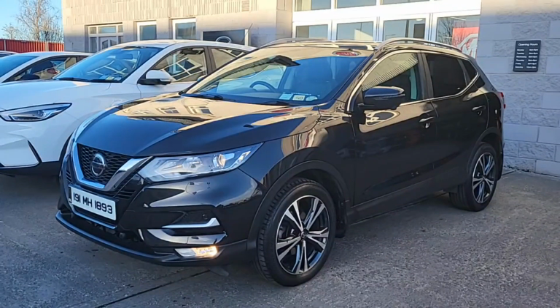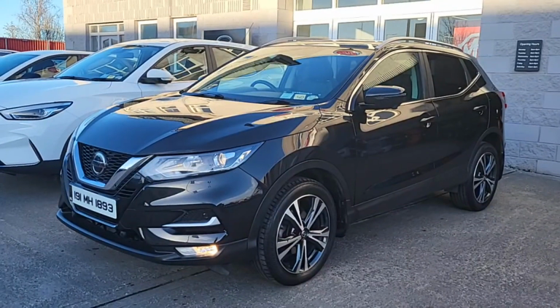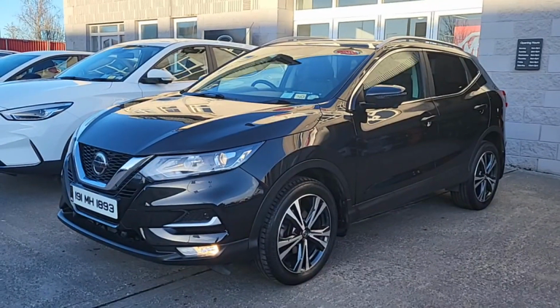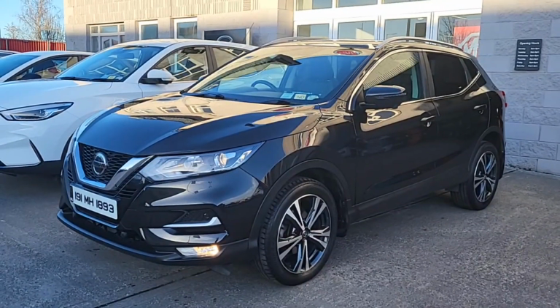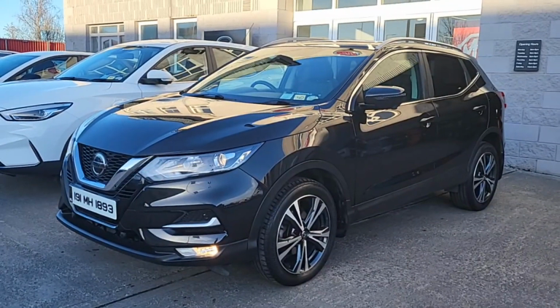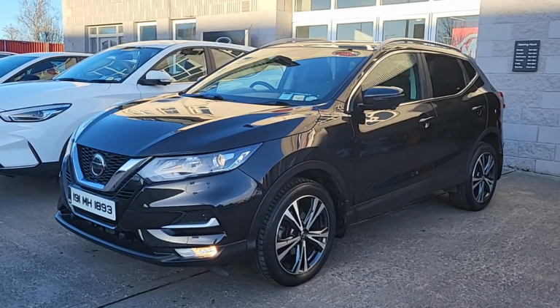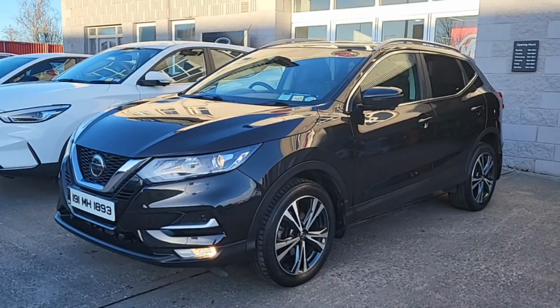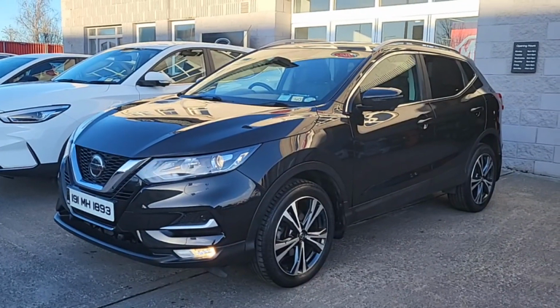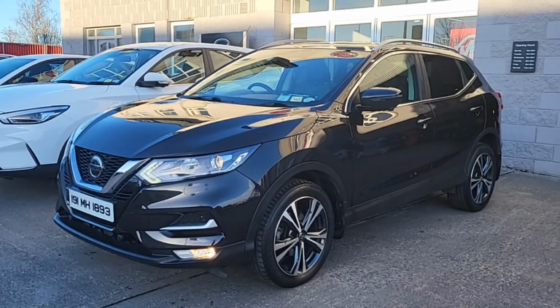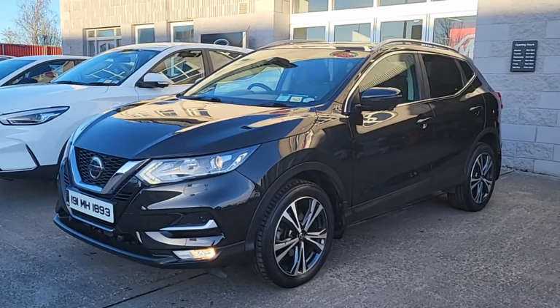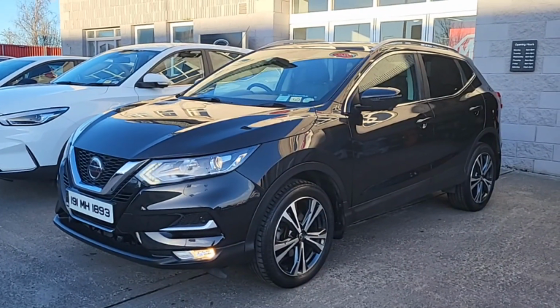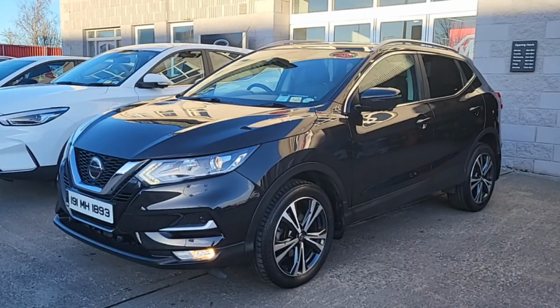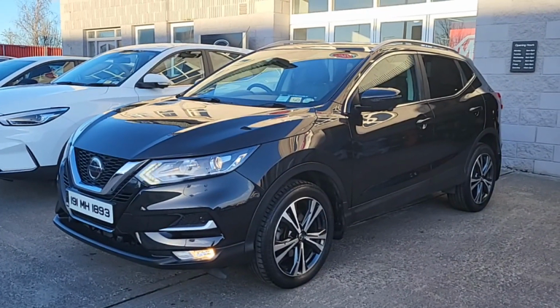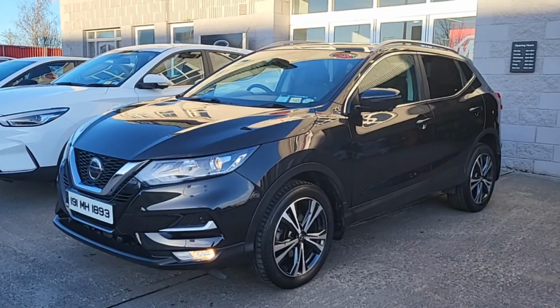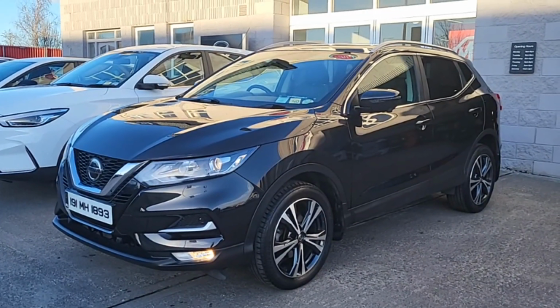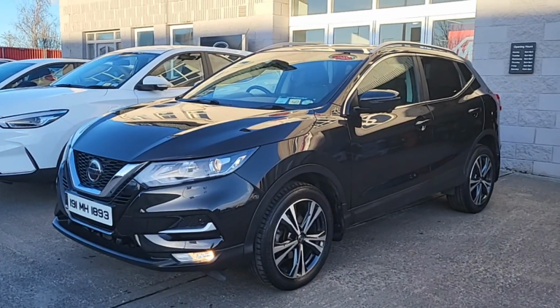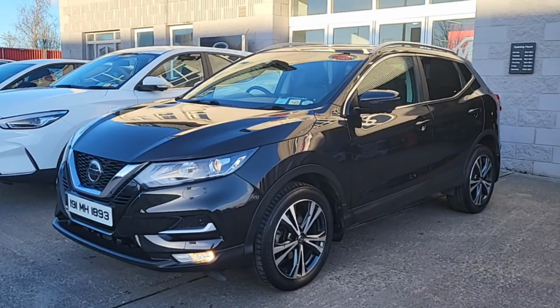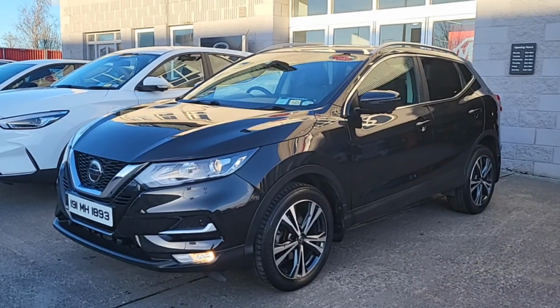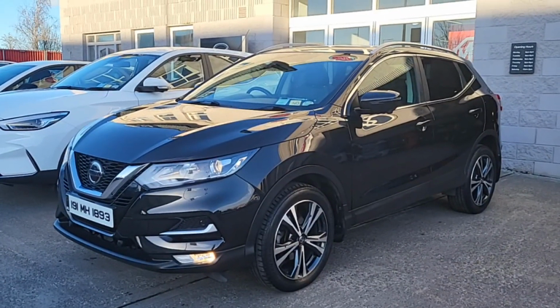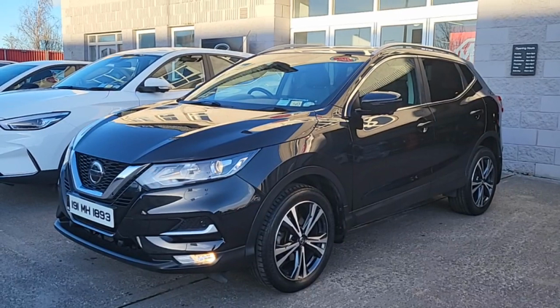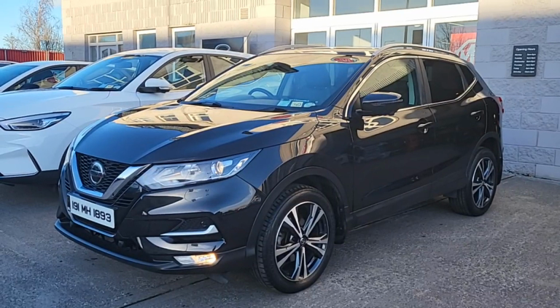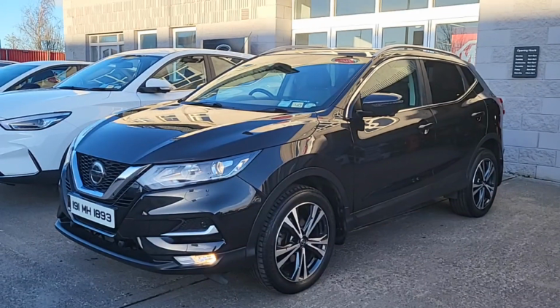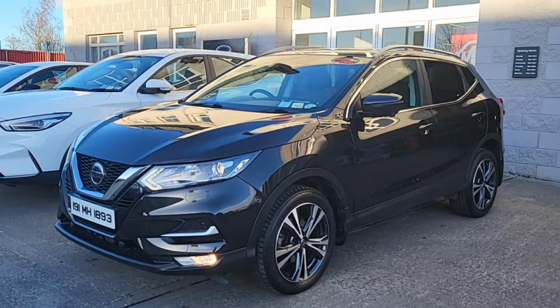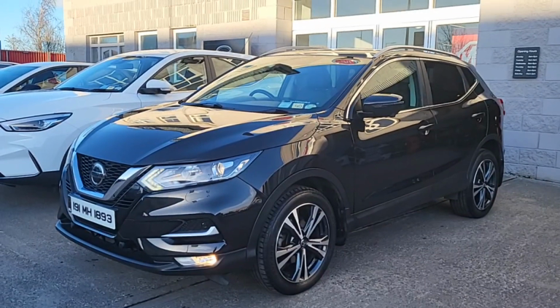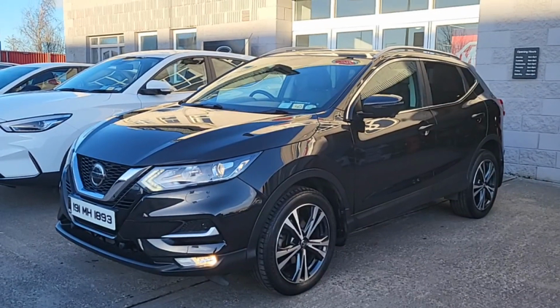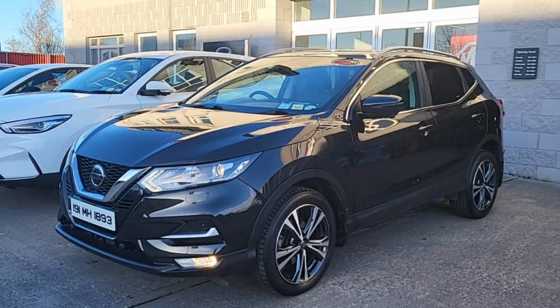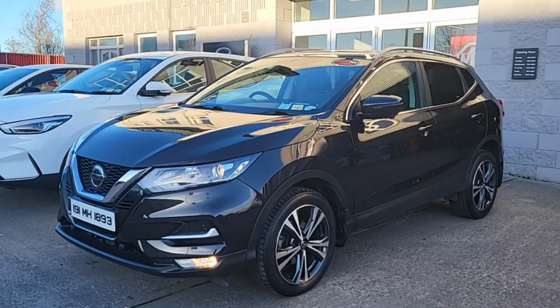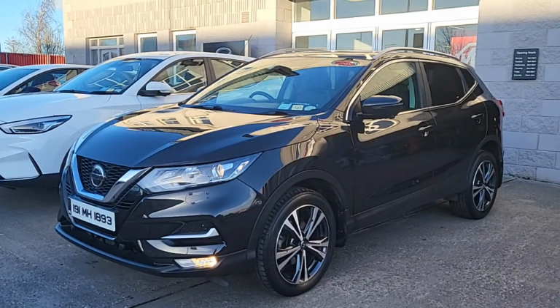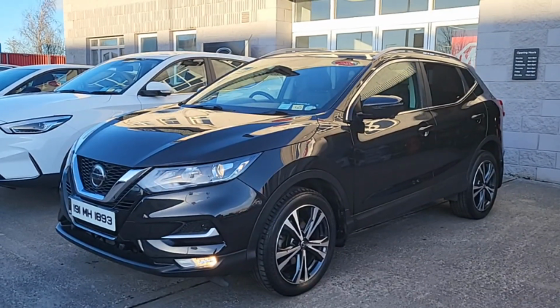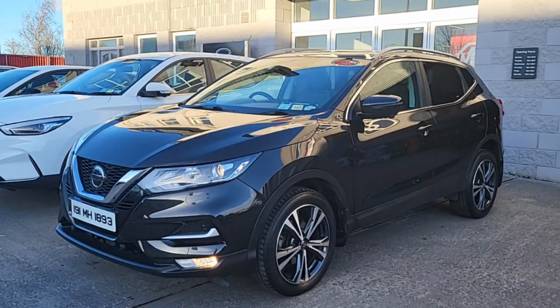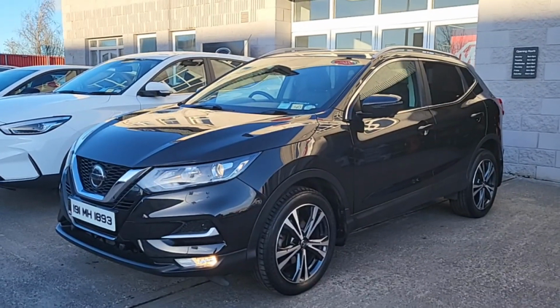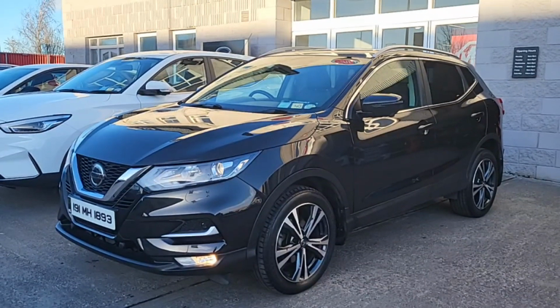Hi guys and welcome to Brian Reynolds Car Sales. Today I want to show you this fresh in stock 2019 191 Nissan Qashqai.